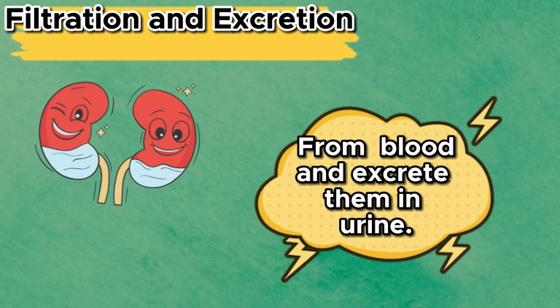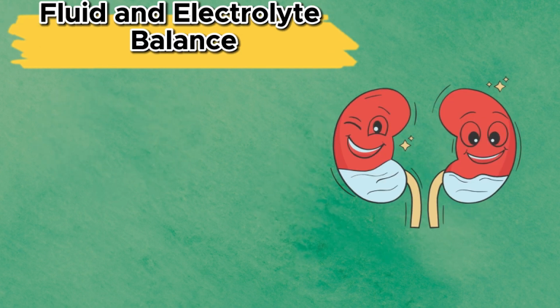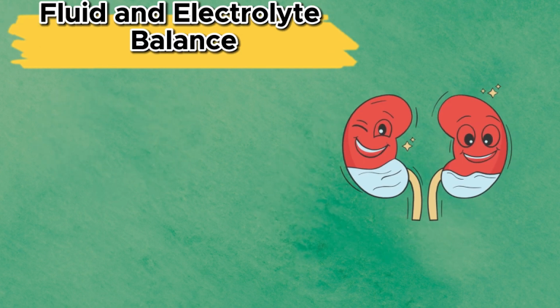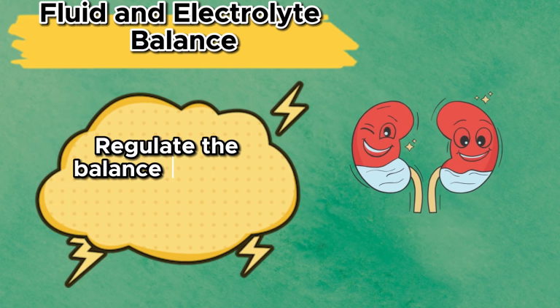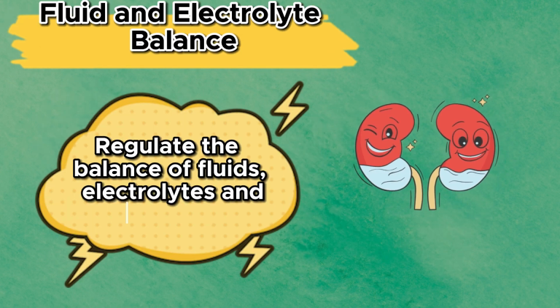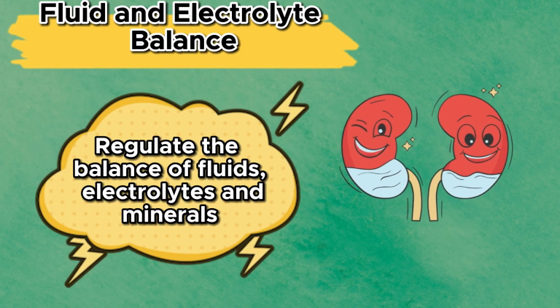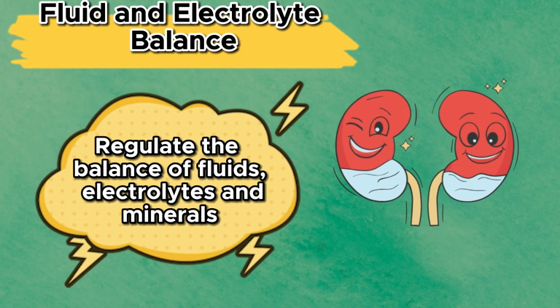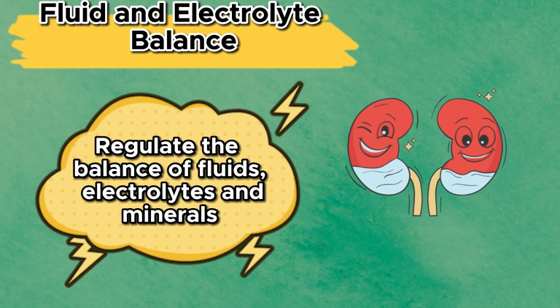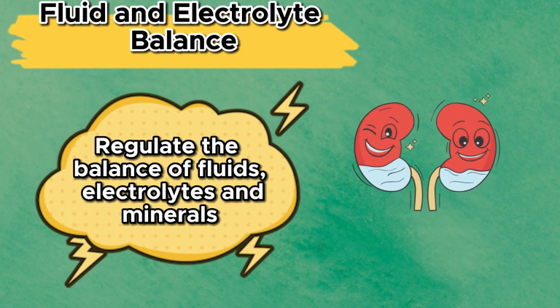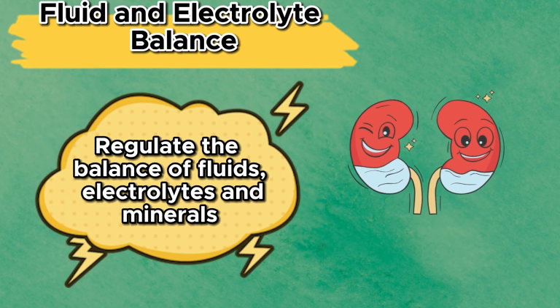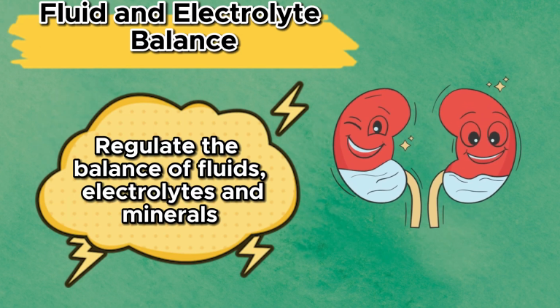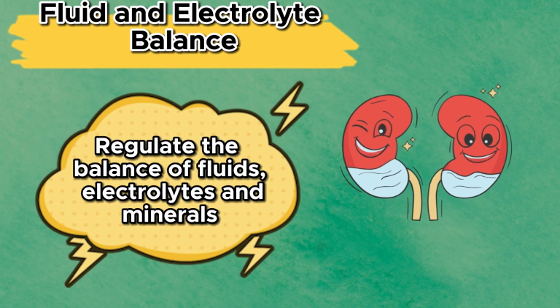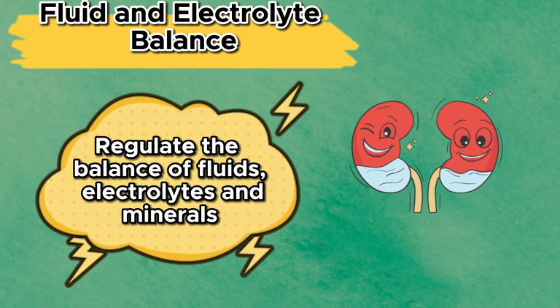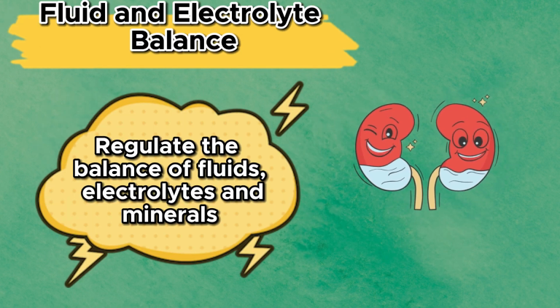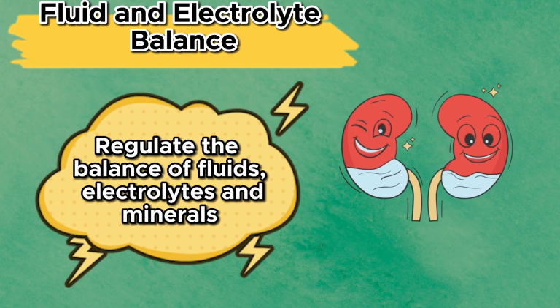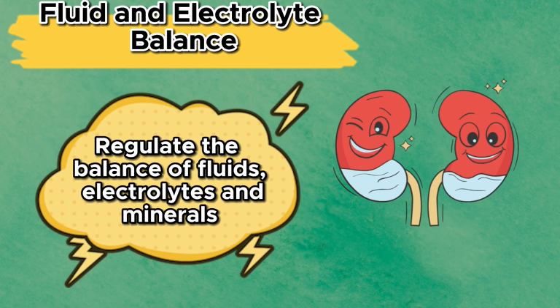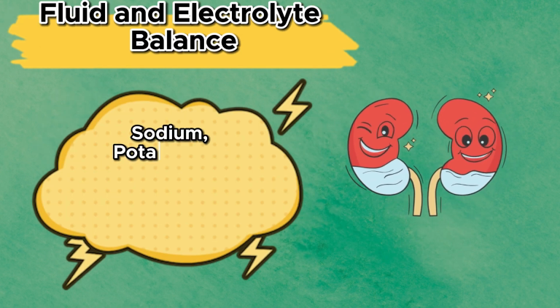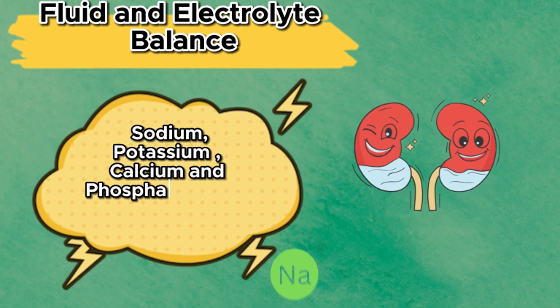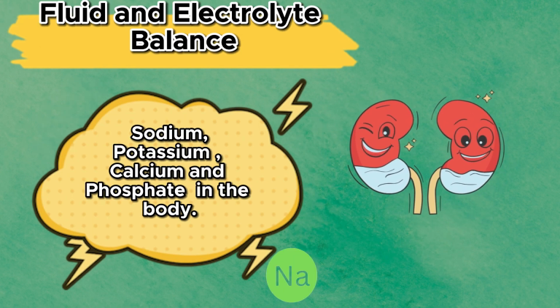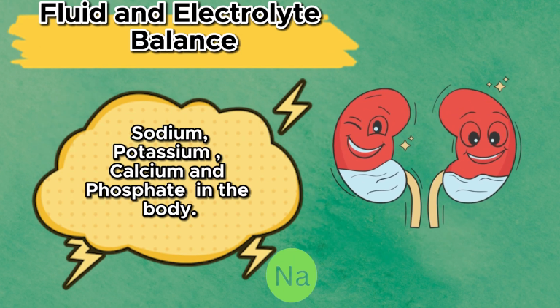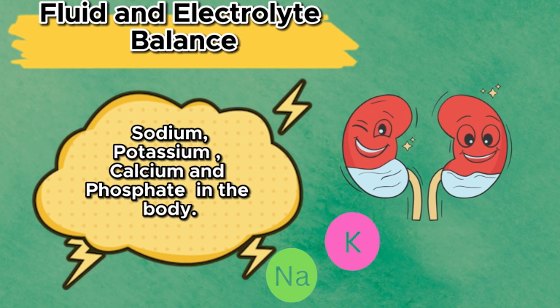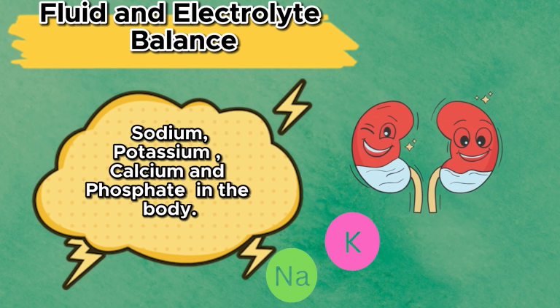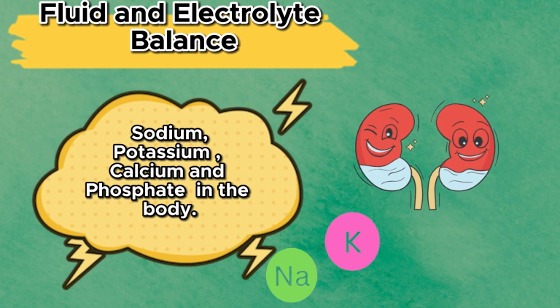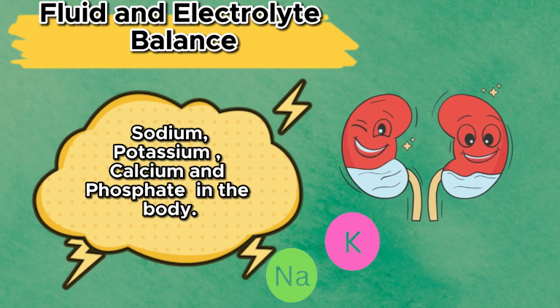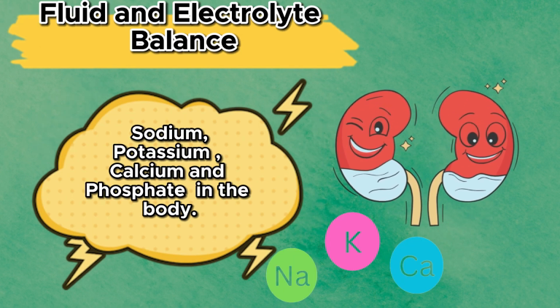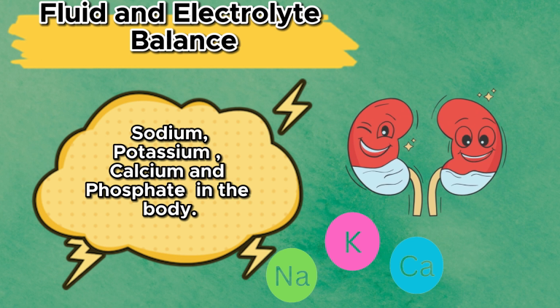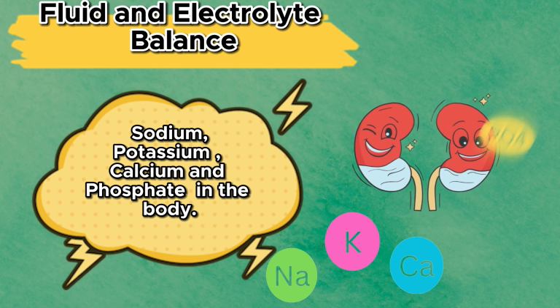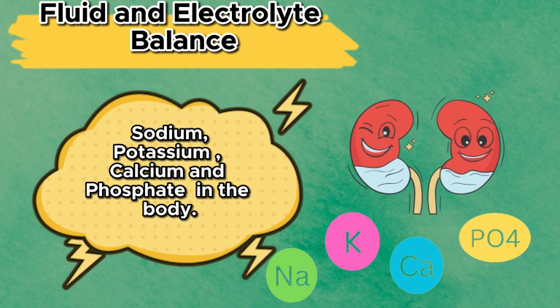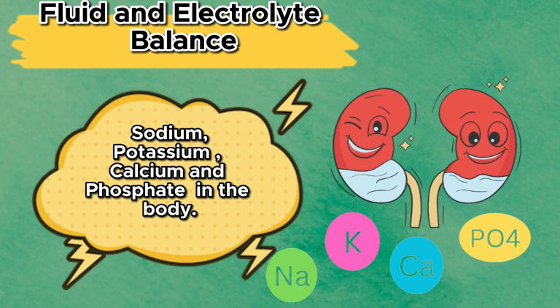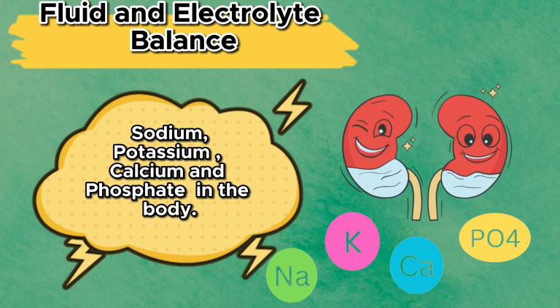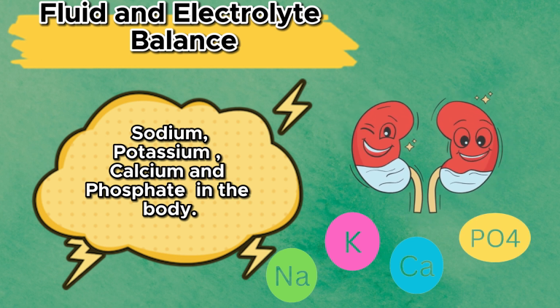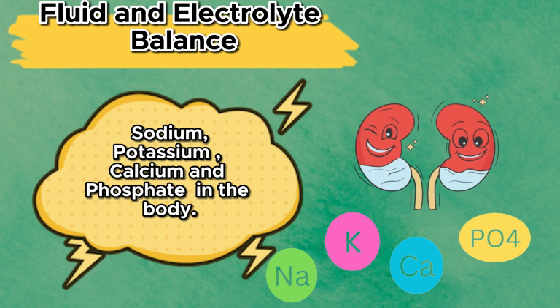They regulate the balance of fluids, electrolytes, and minerals like sodium, potassium, calcium, and phosphate in the body.